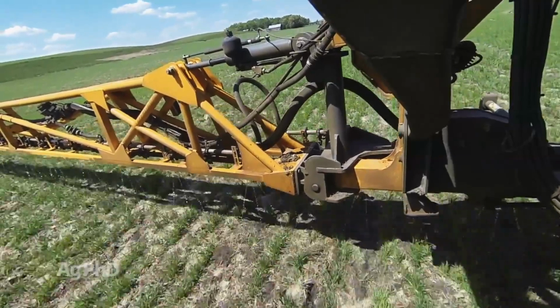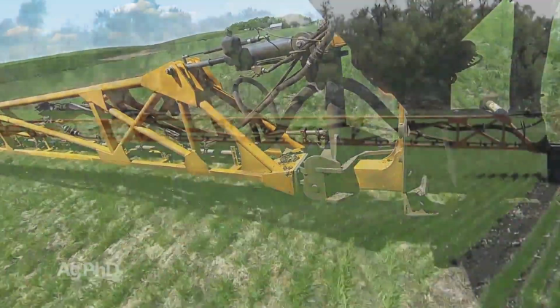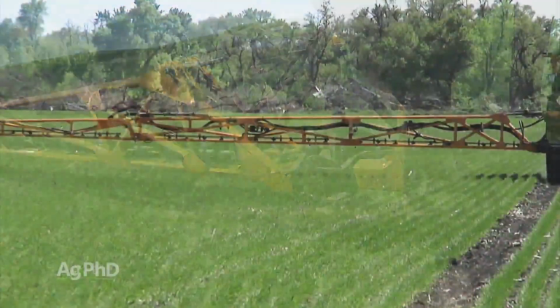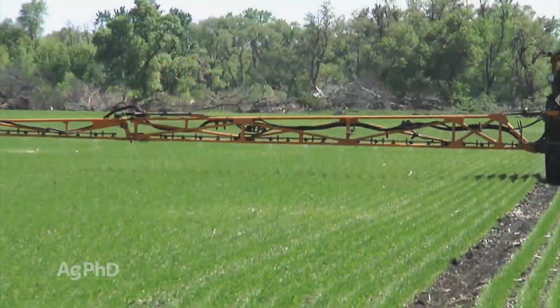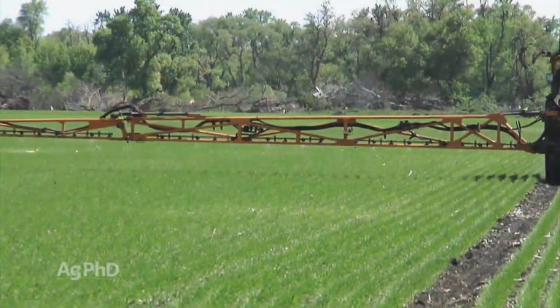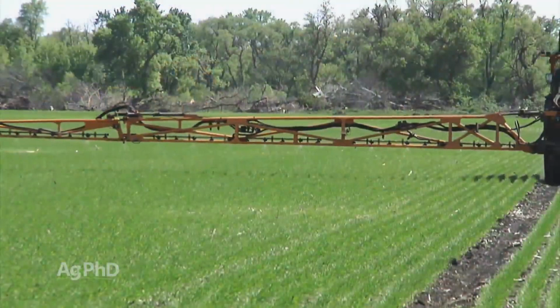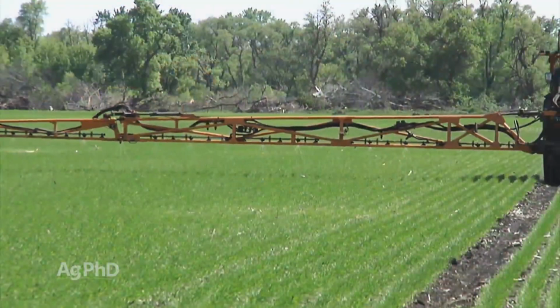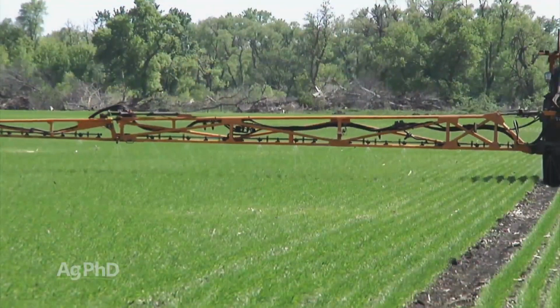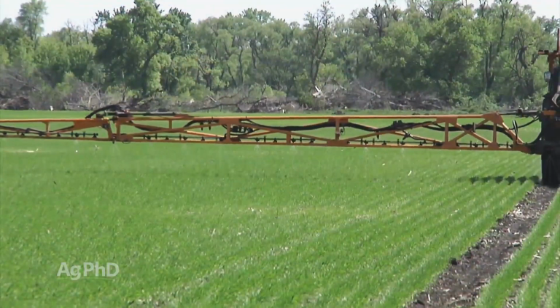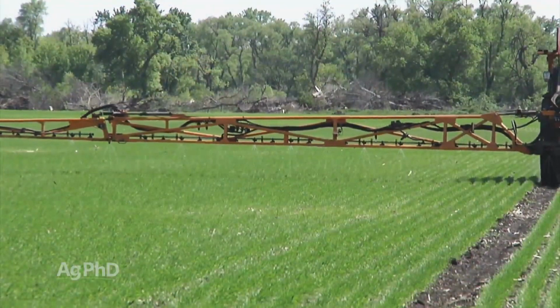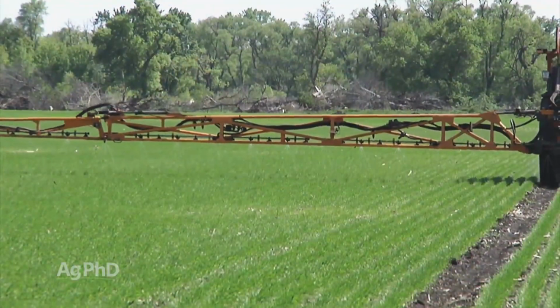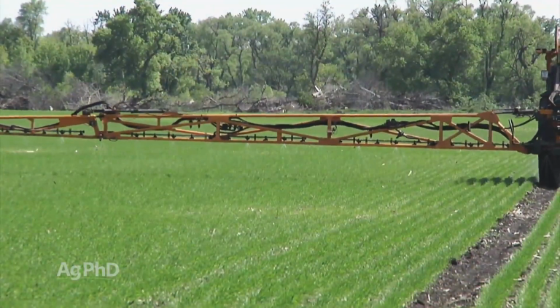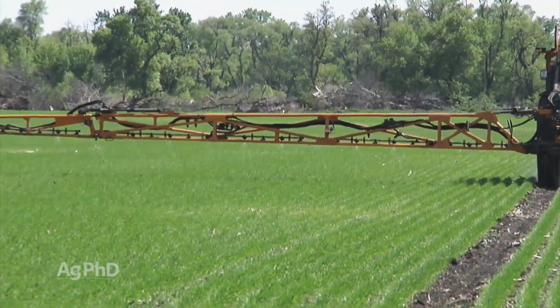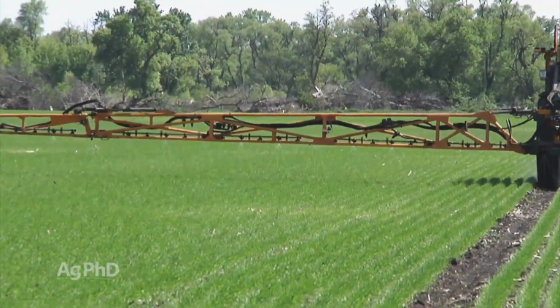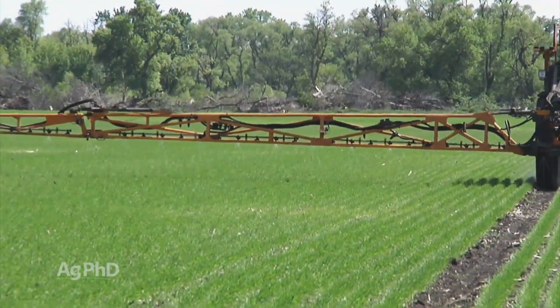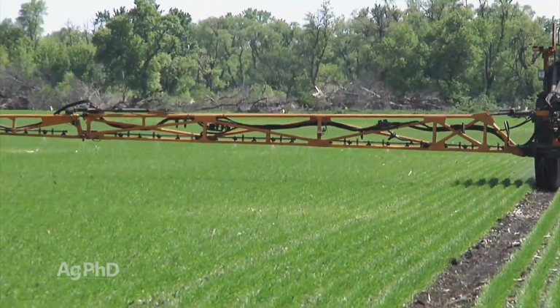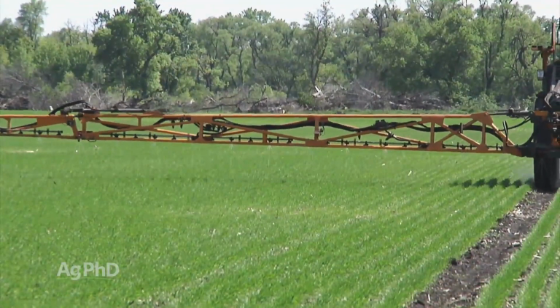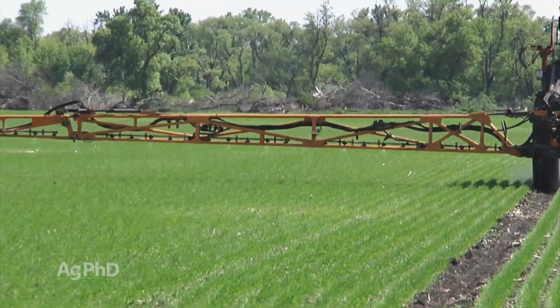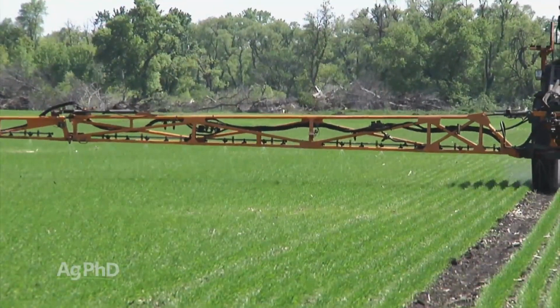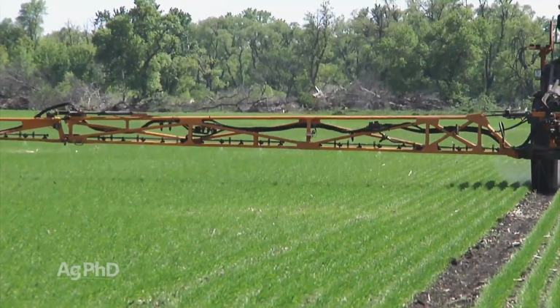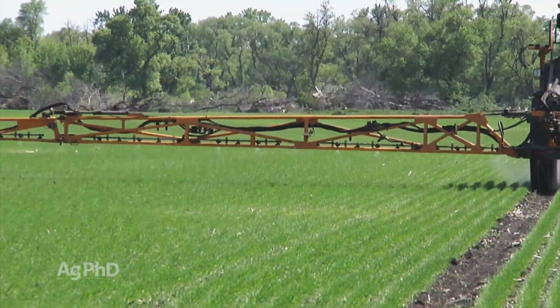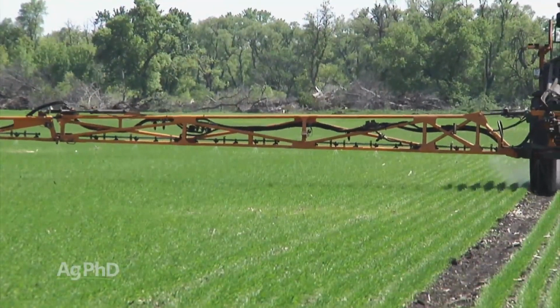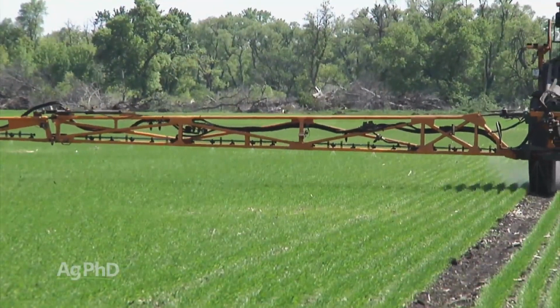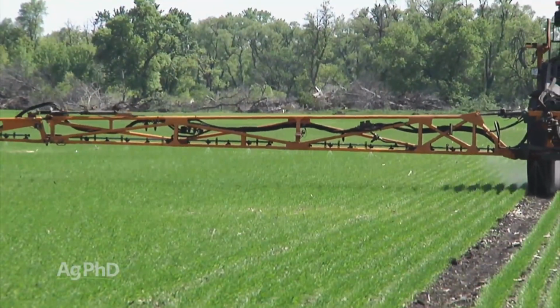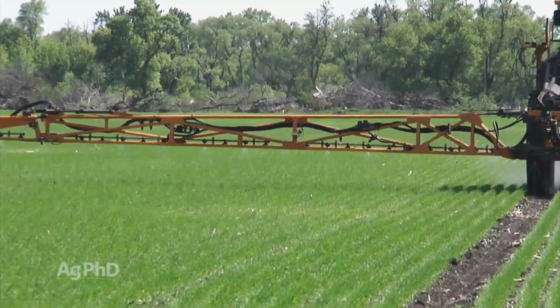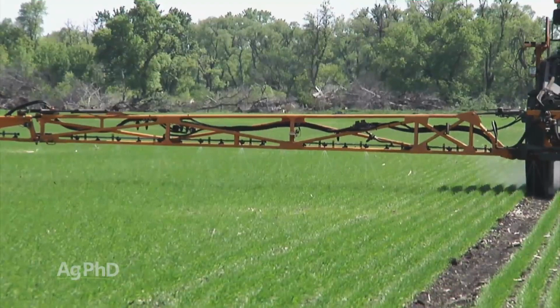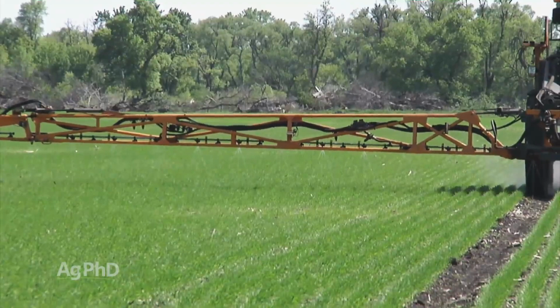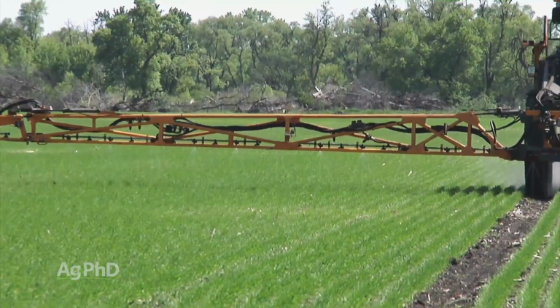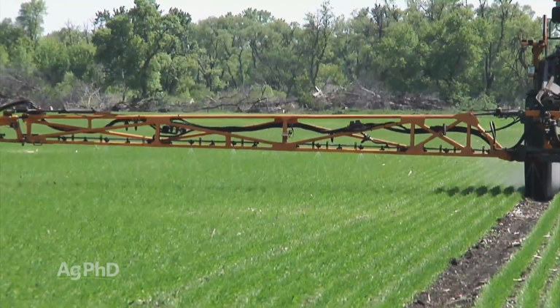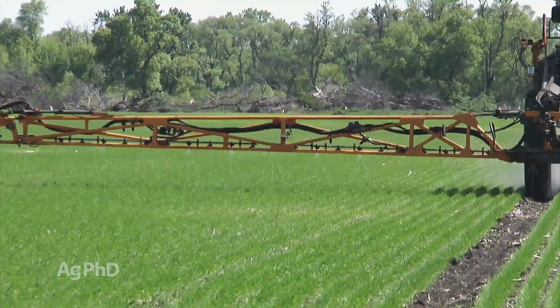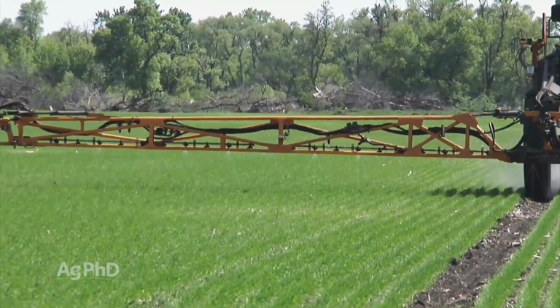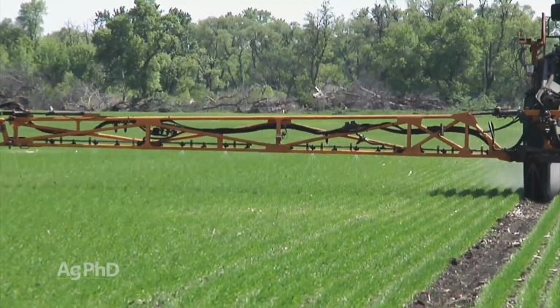The answer's been out there for years, but it's still in the early stages of adoption in some areas. We'll explain in today's Iron Talk.